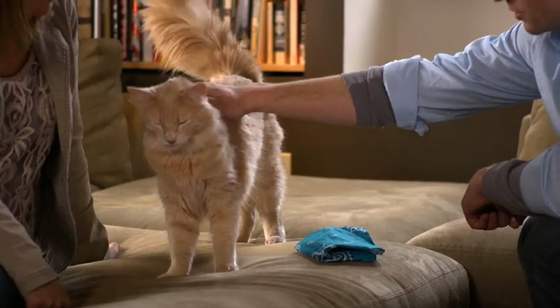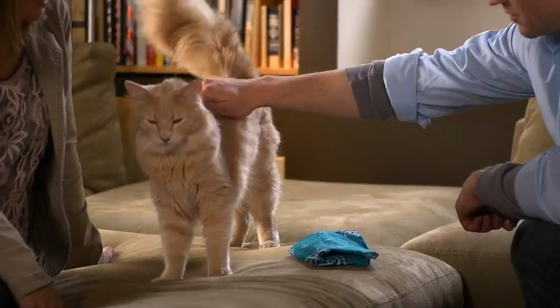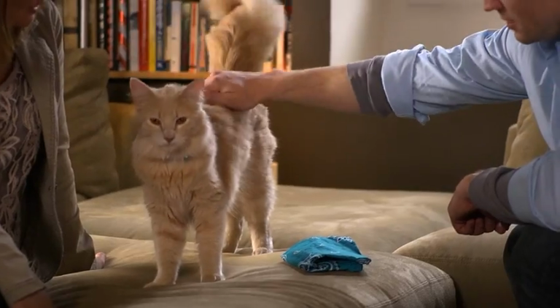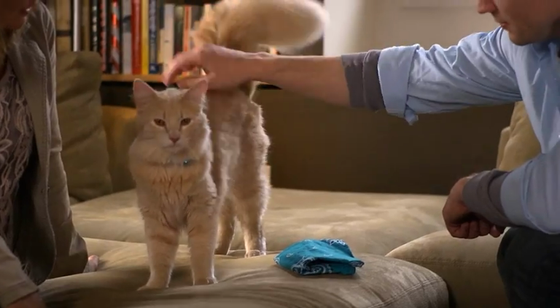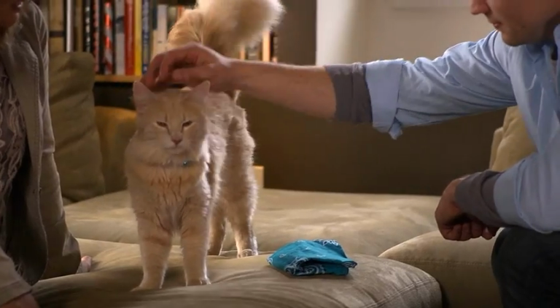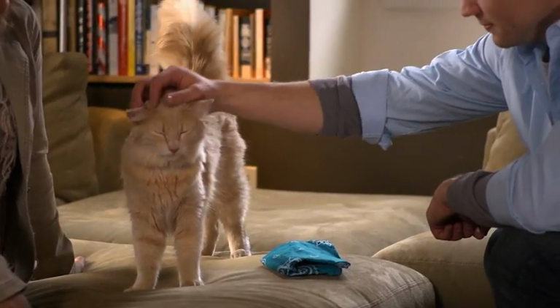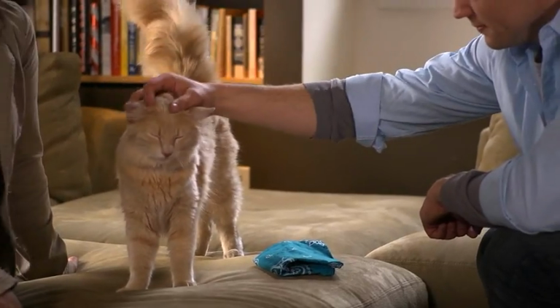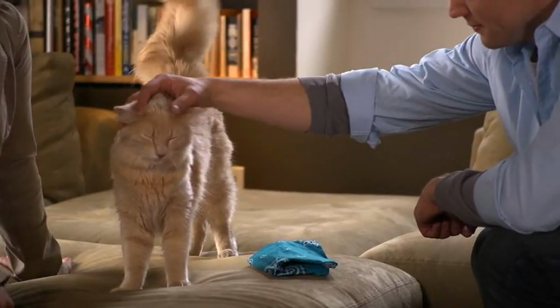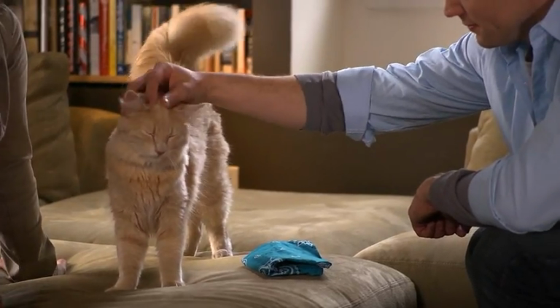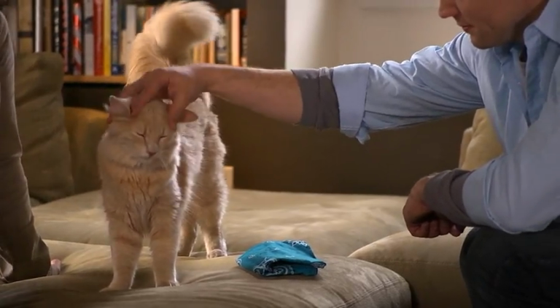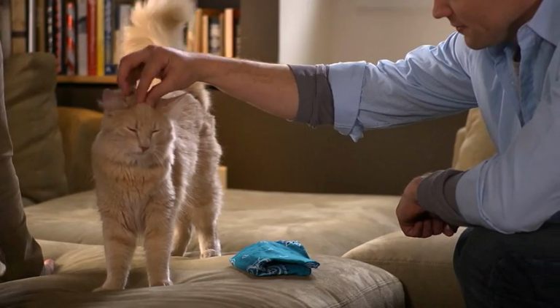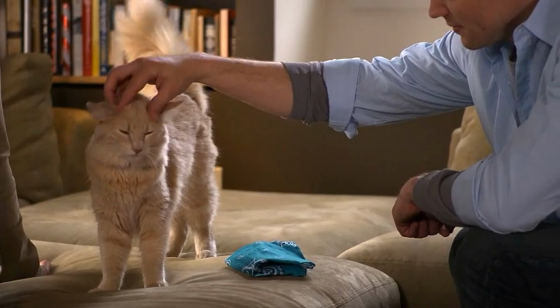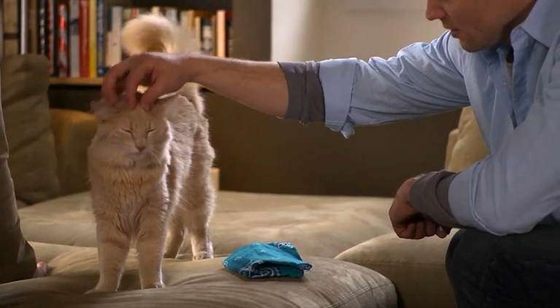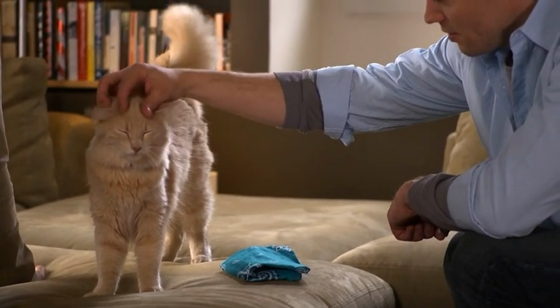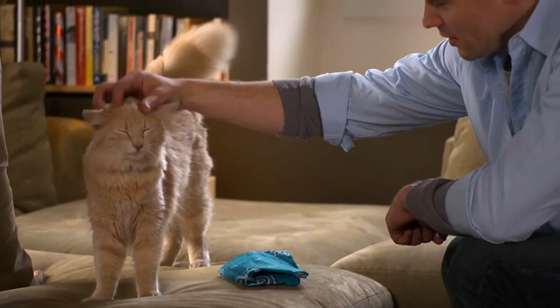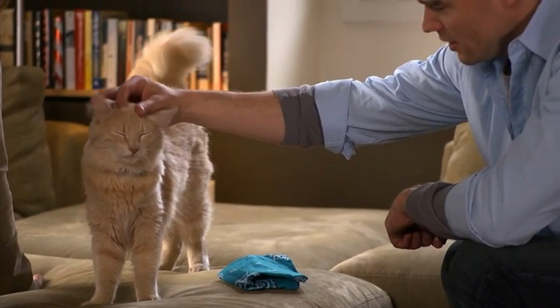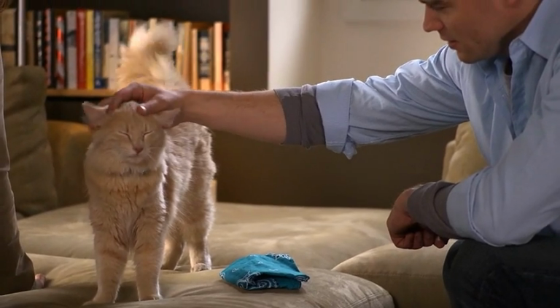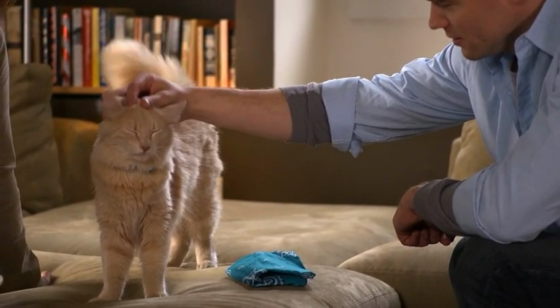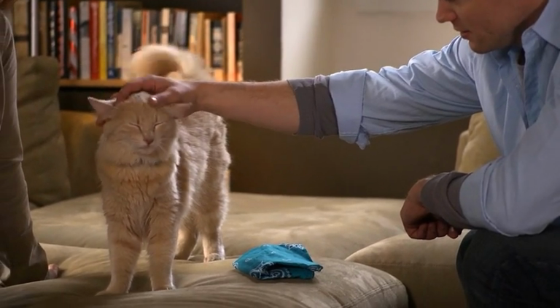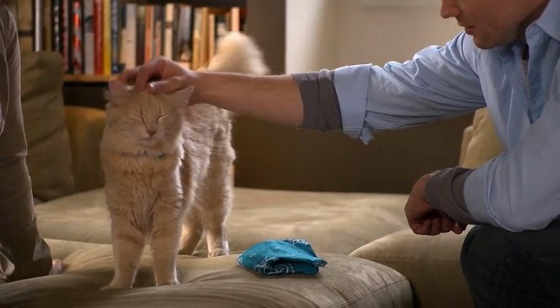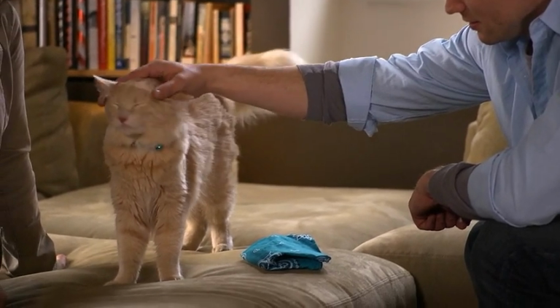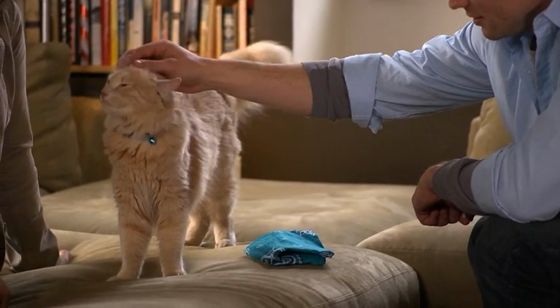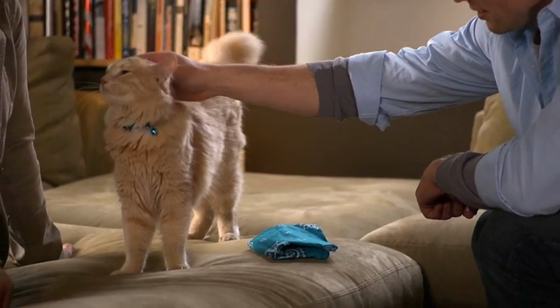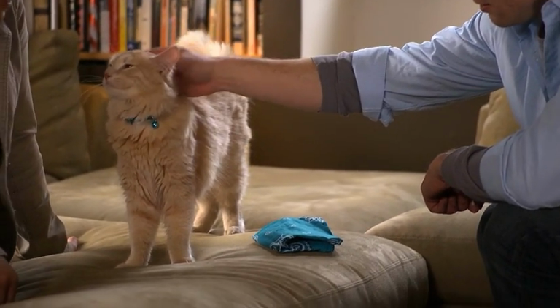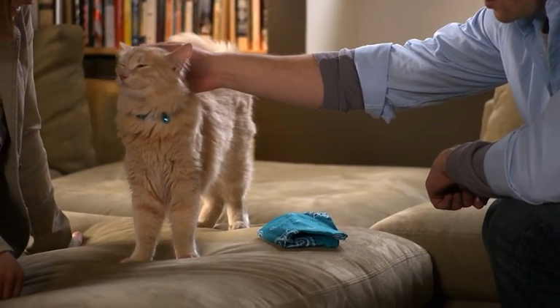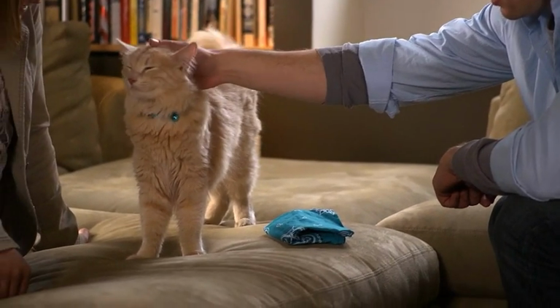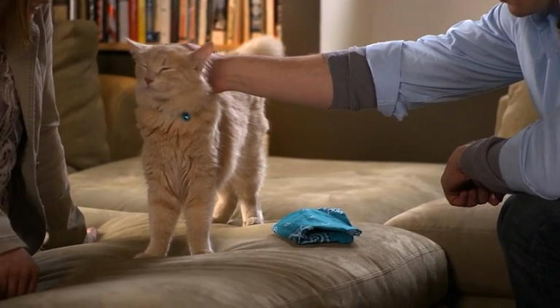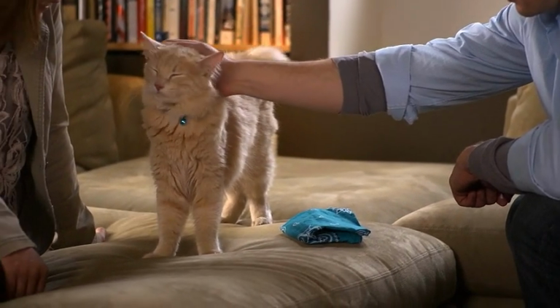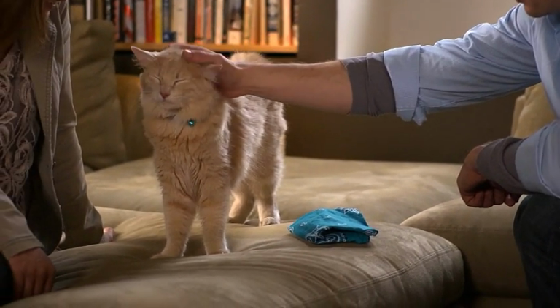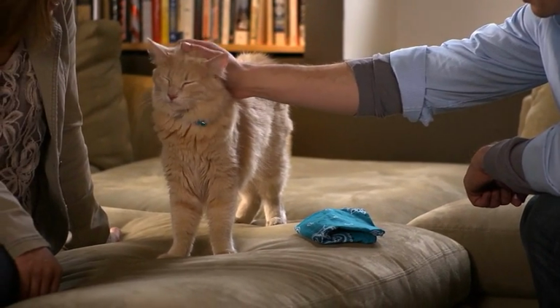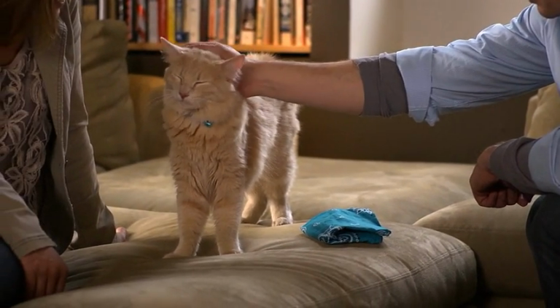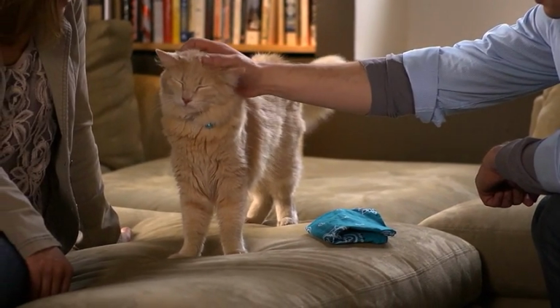Step 4: Wait for your cat to signal acceptance before the new person attempts to pet or pick her up.